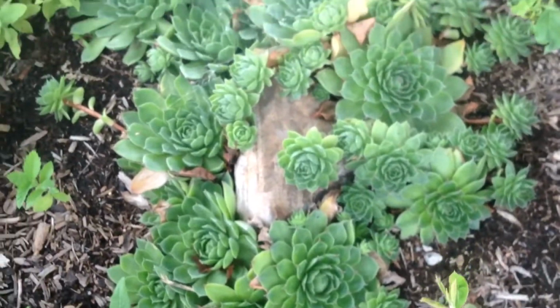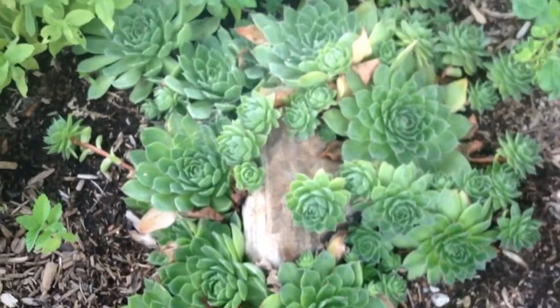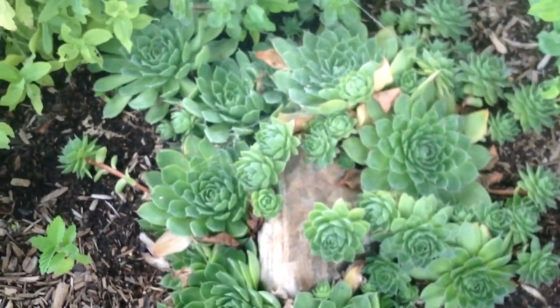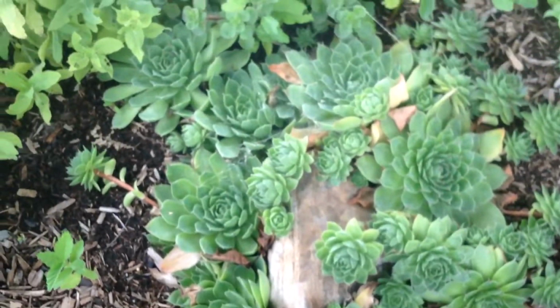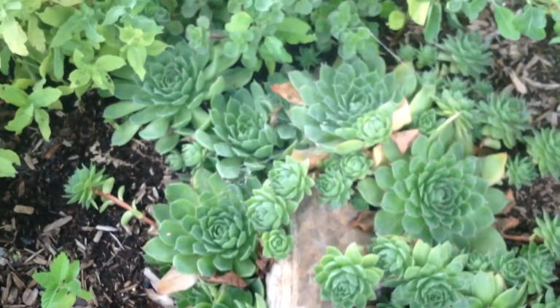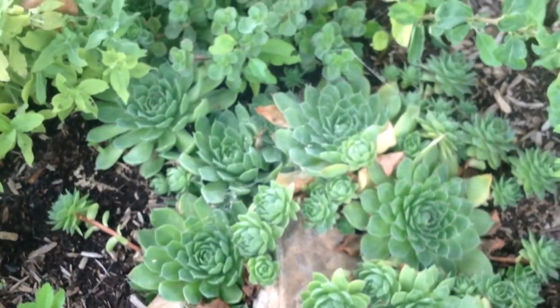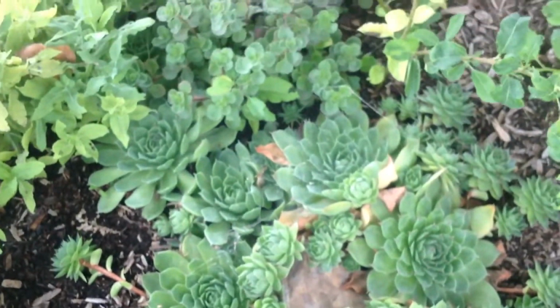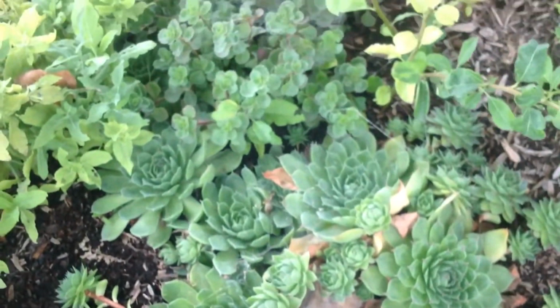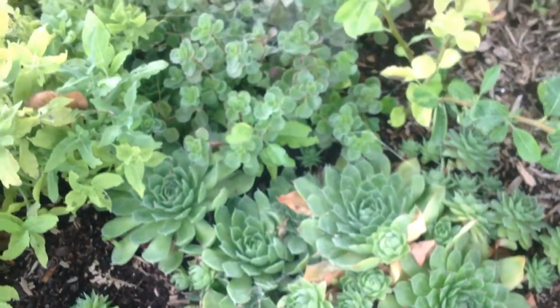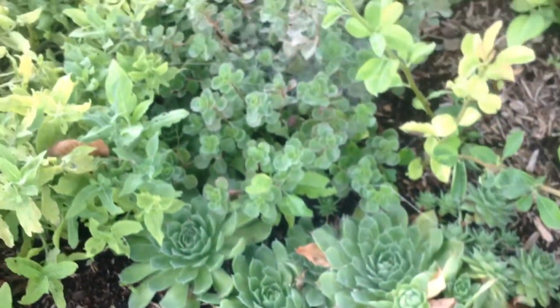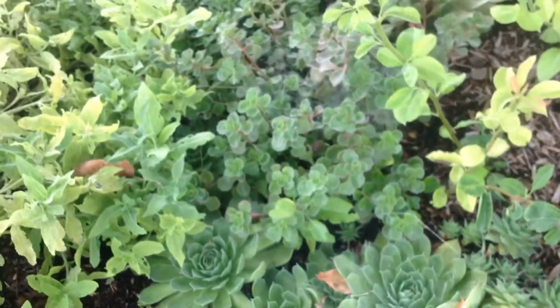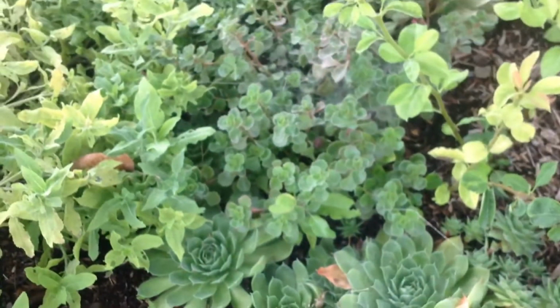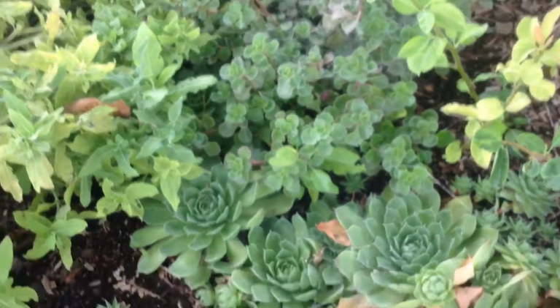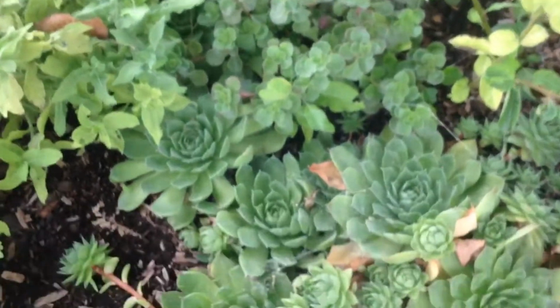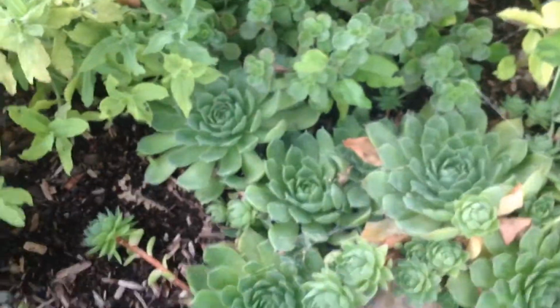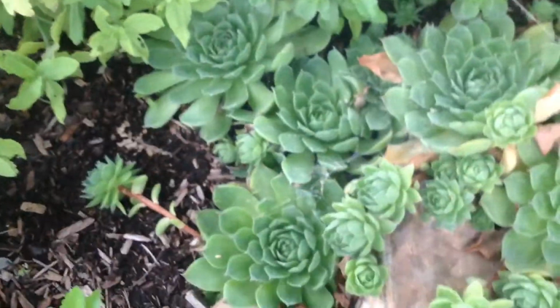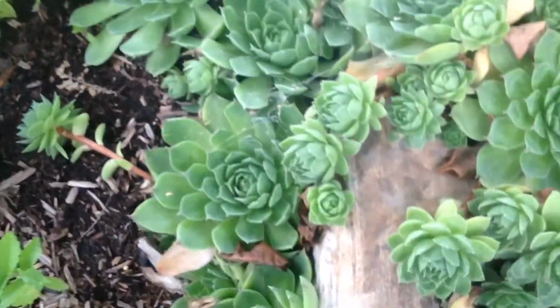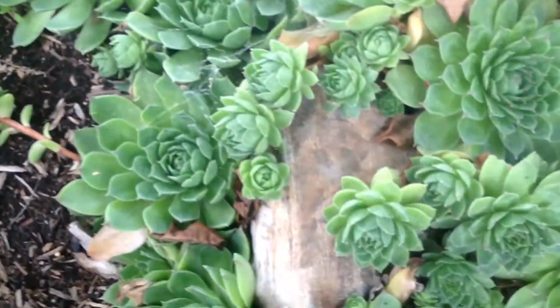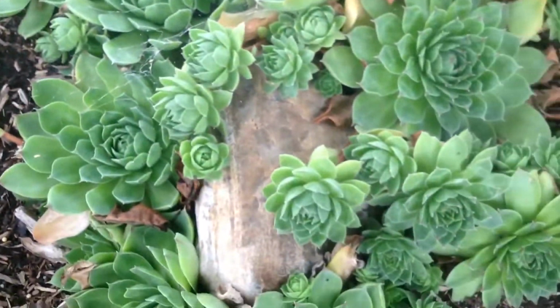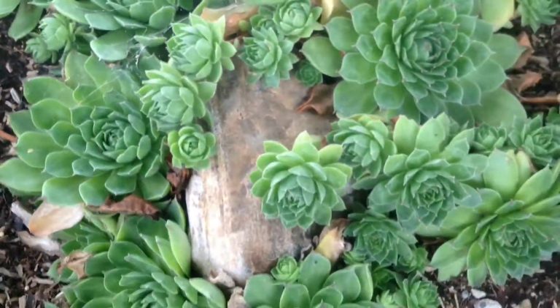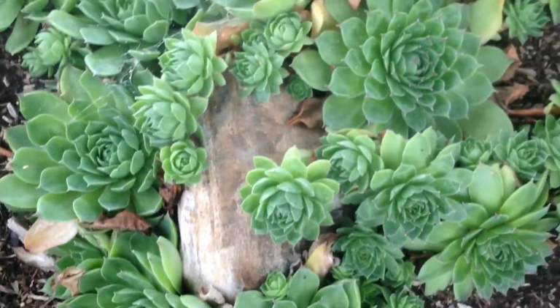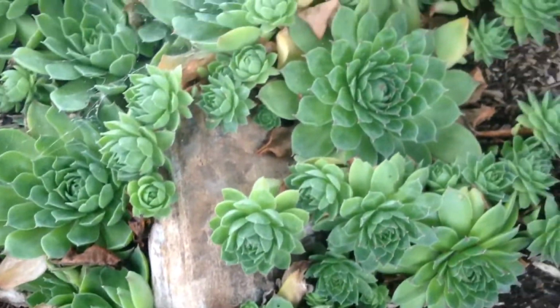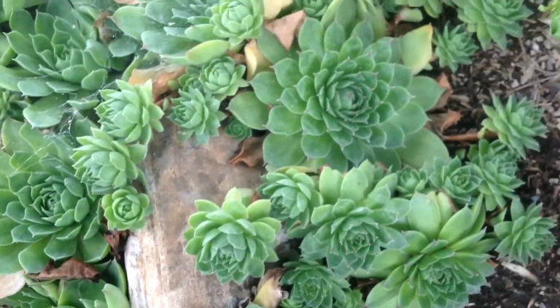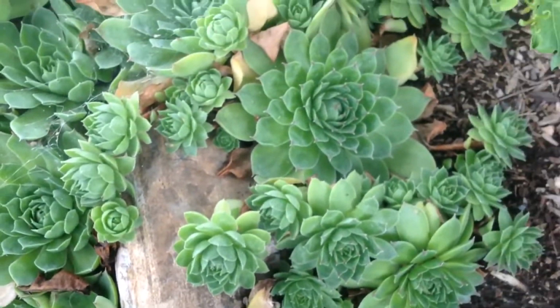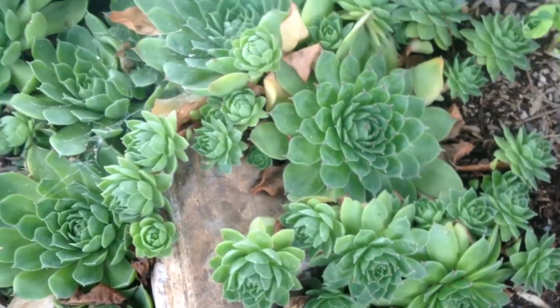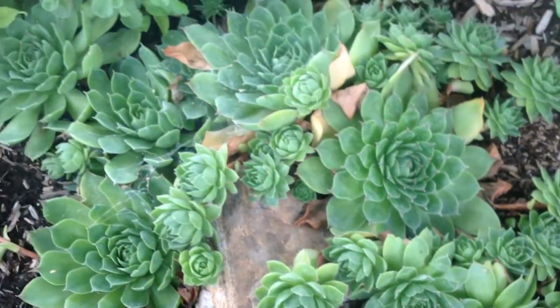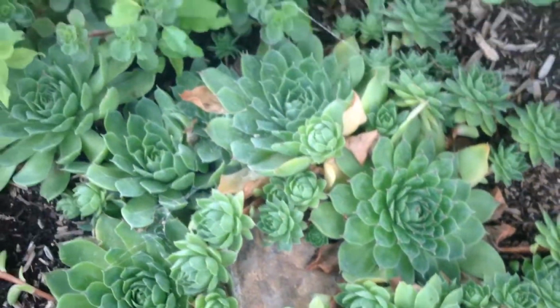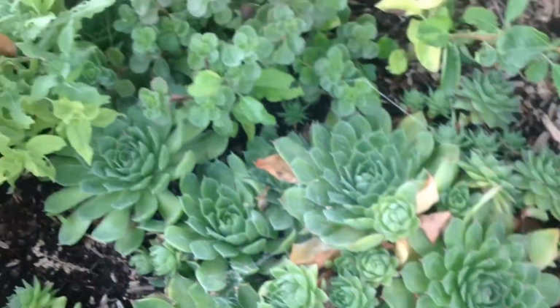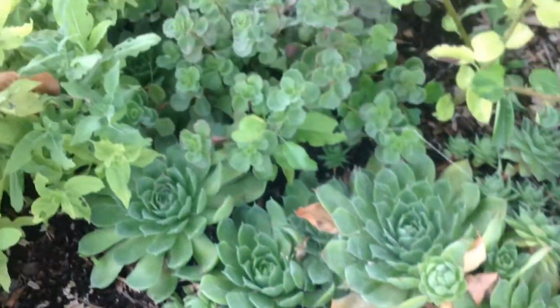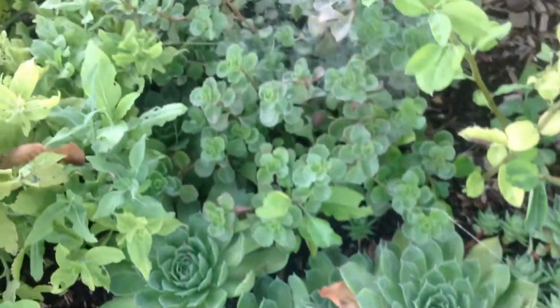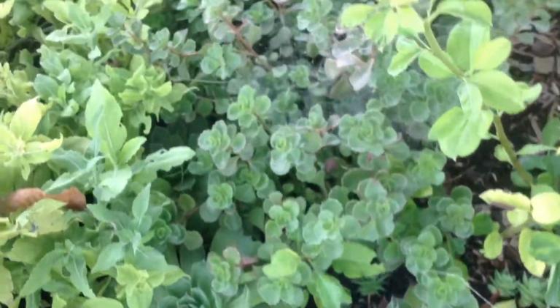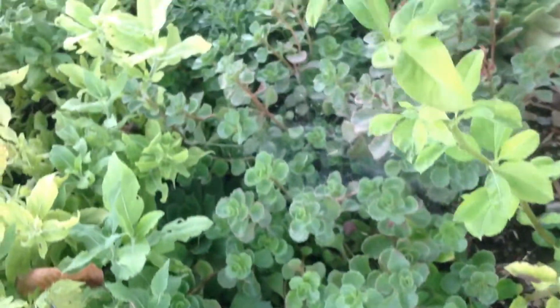These are all sedums and sempervivums that I've collected and they've grown over the years — well, a year, really.